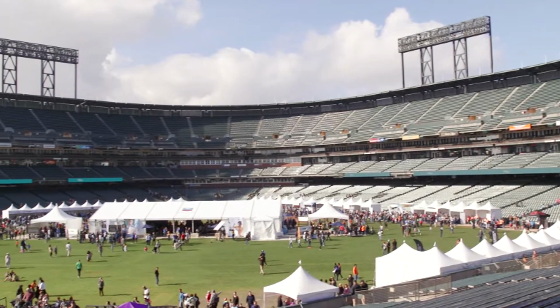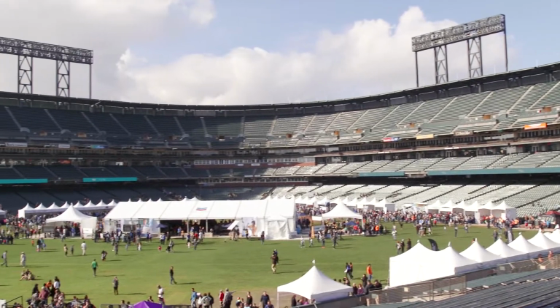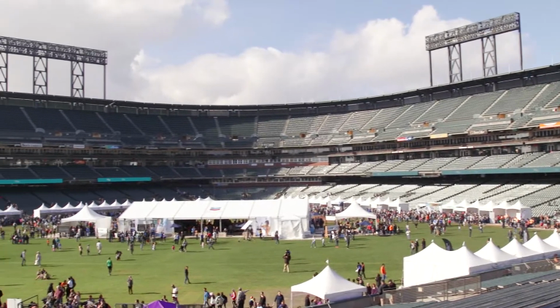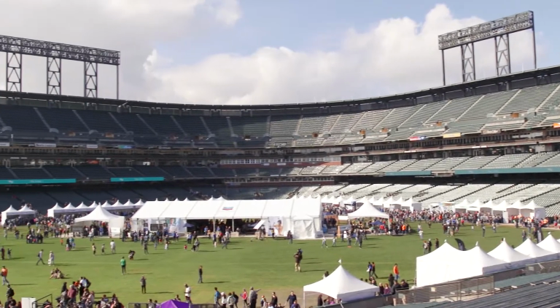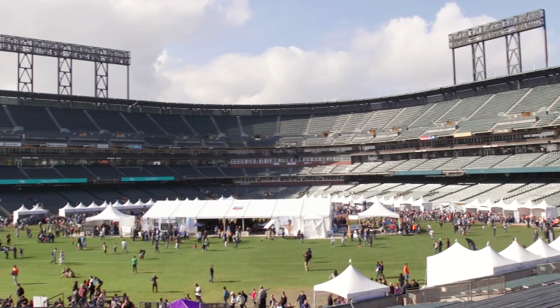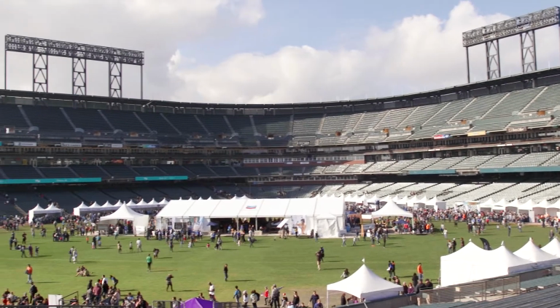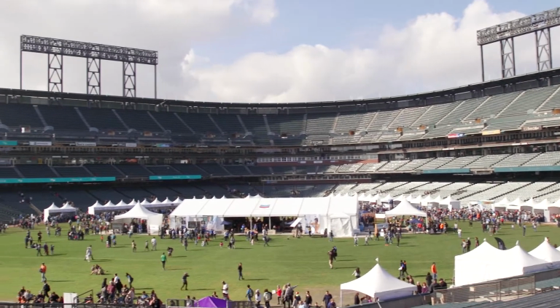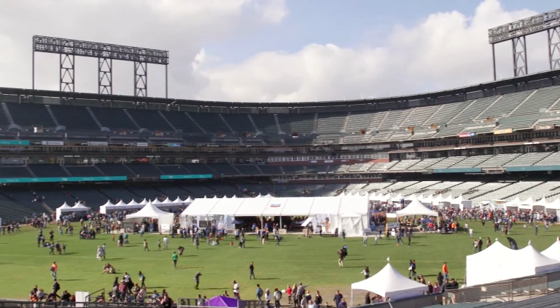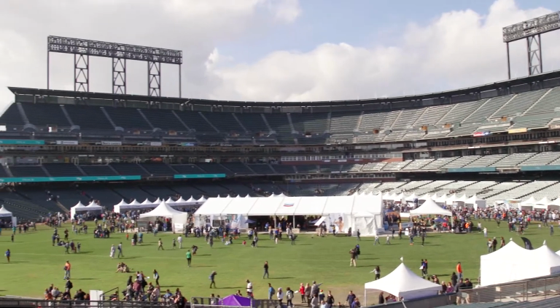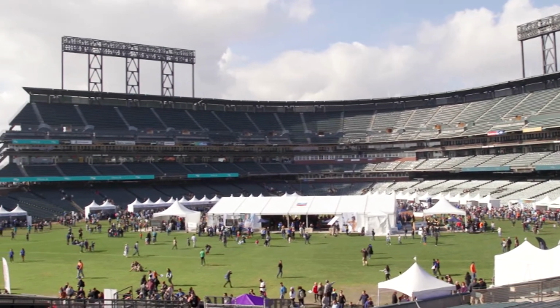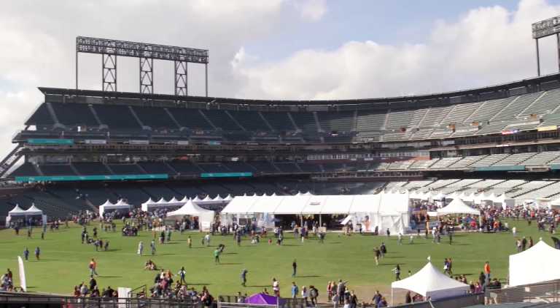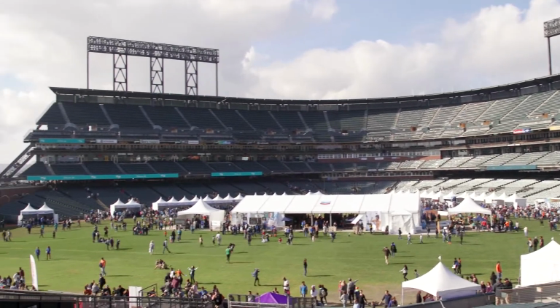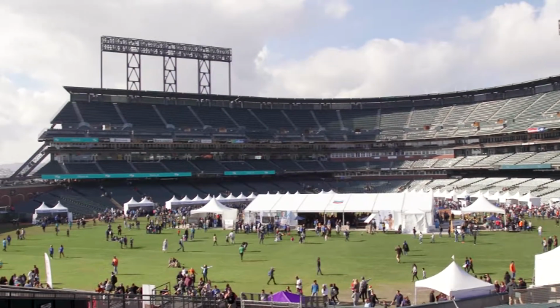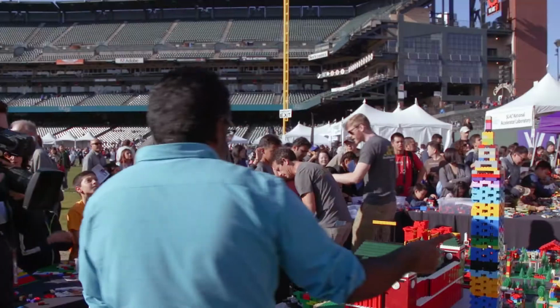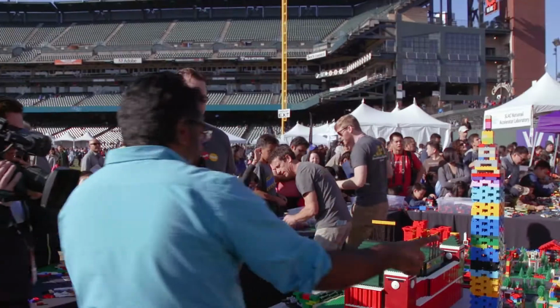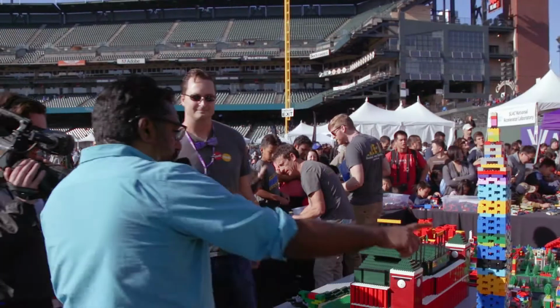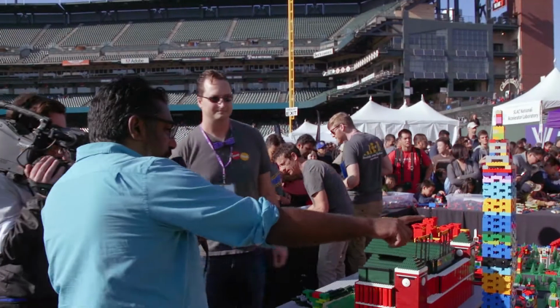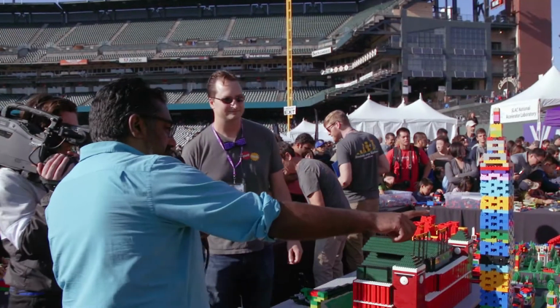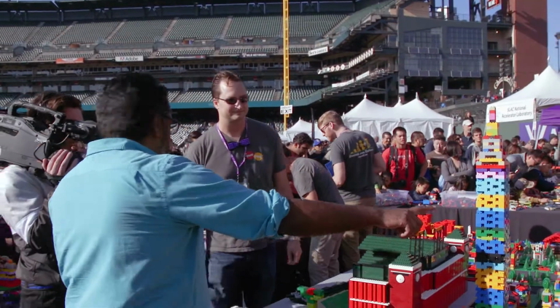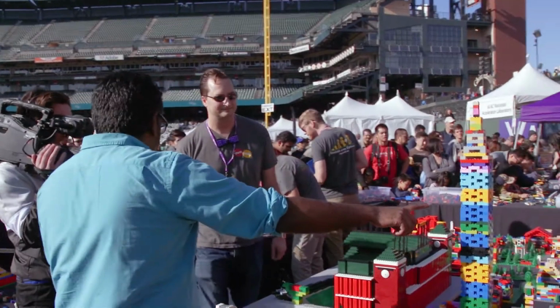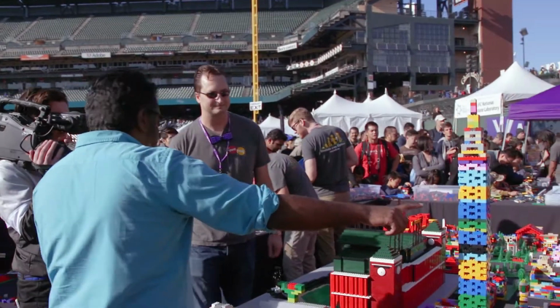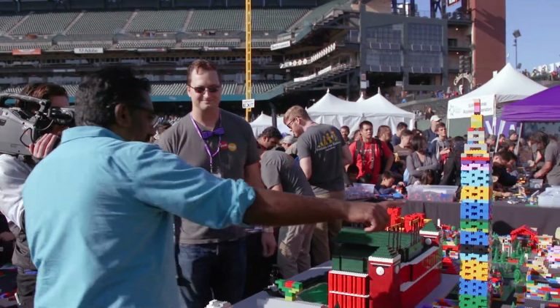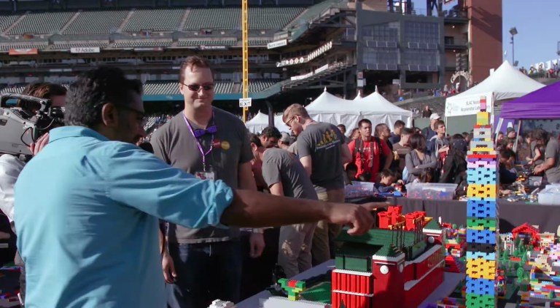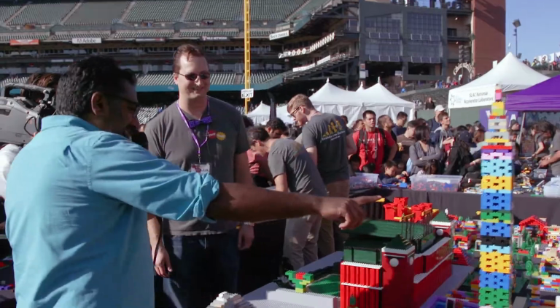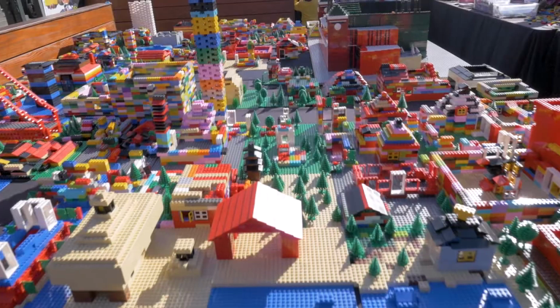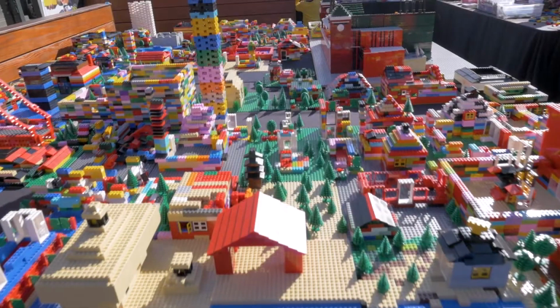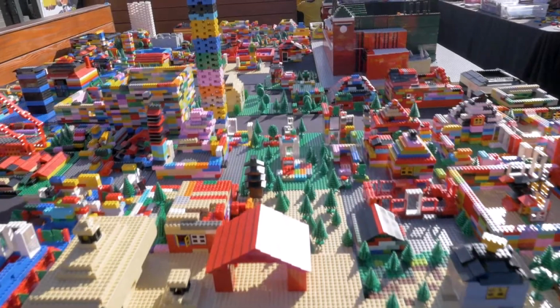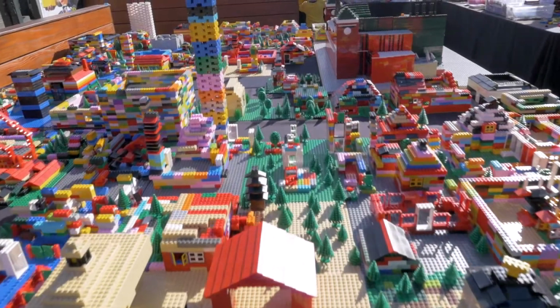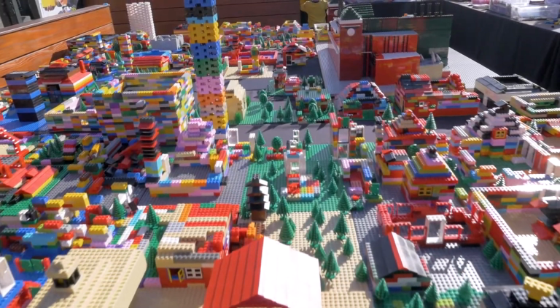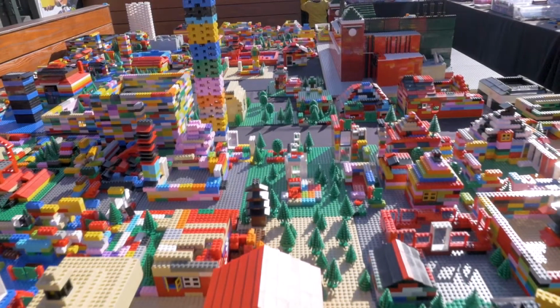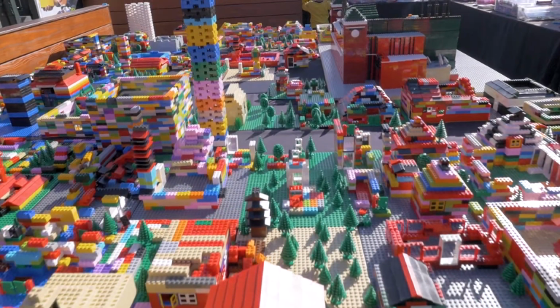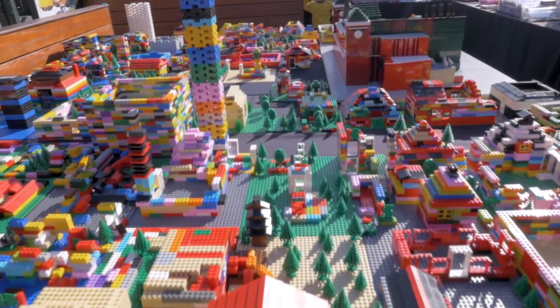Oh, you're building a whole city of San Francisco! We got to take a peek at what that looks like. Oh, this is awesome.